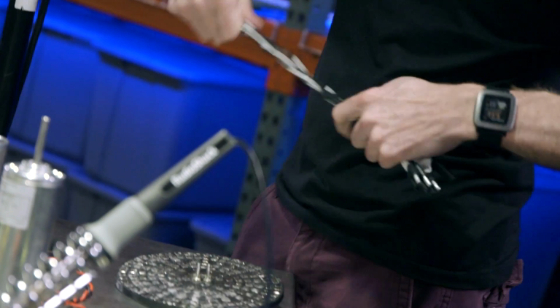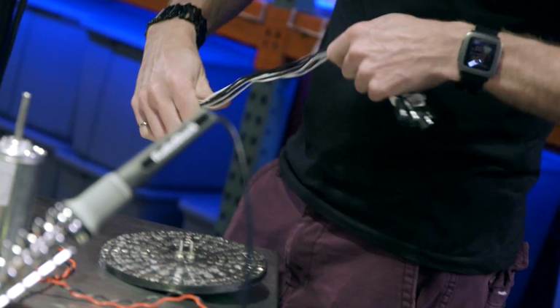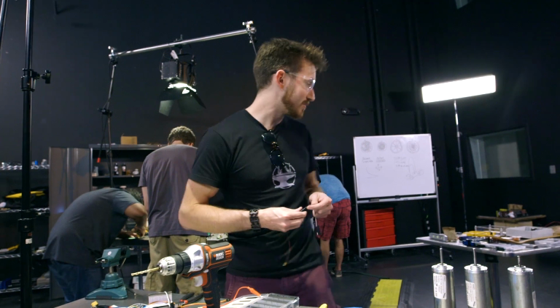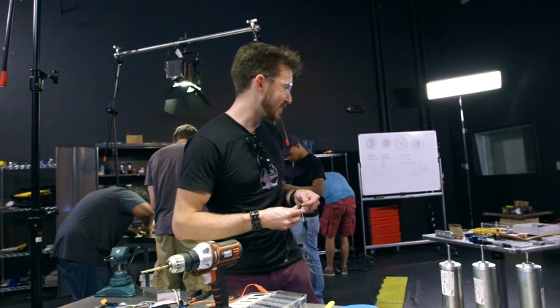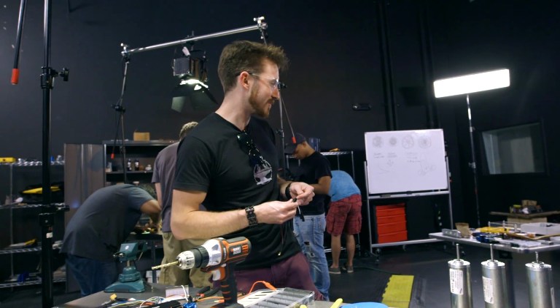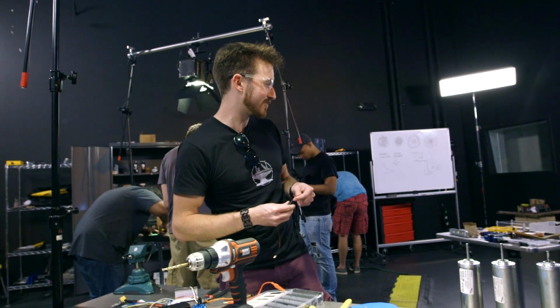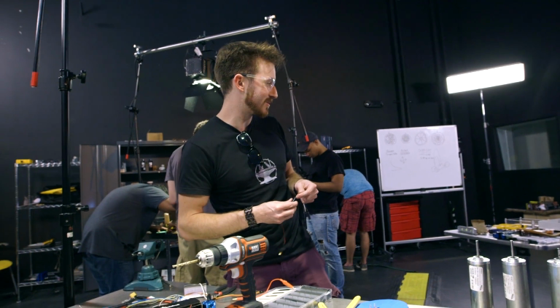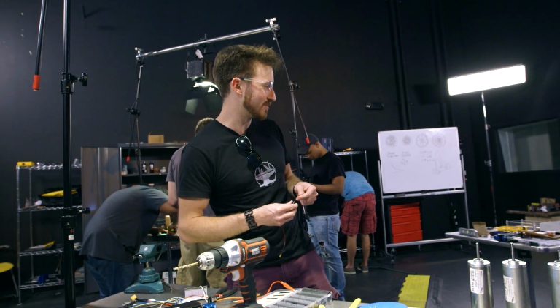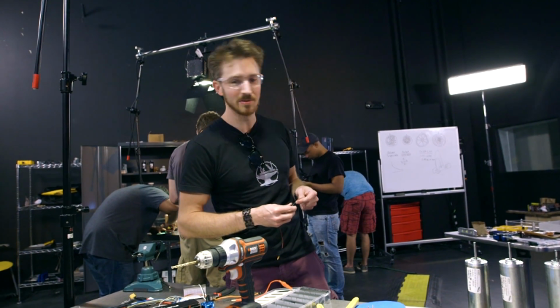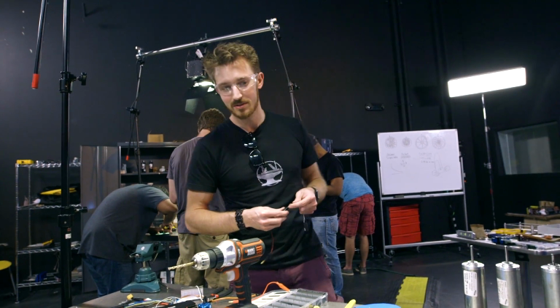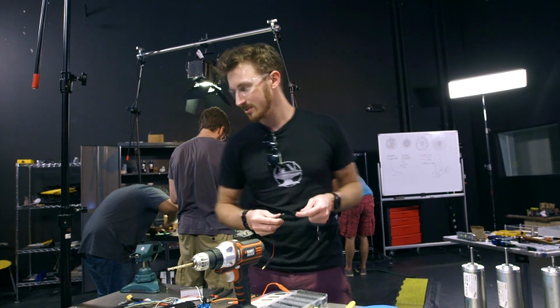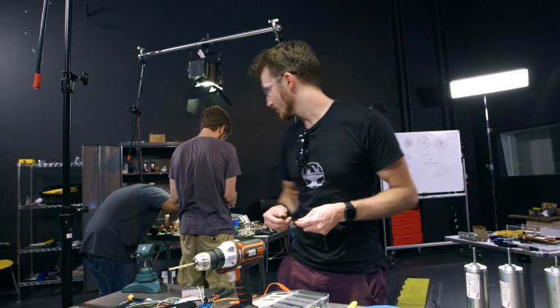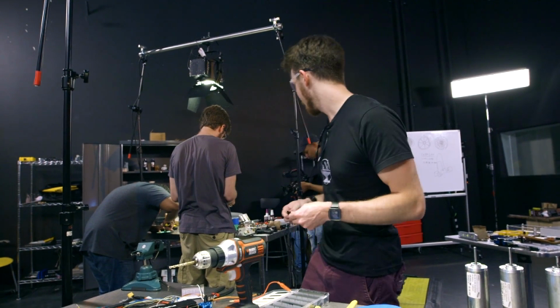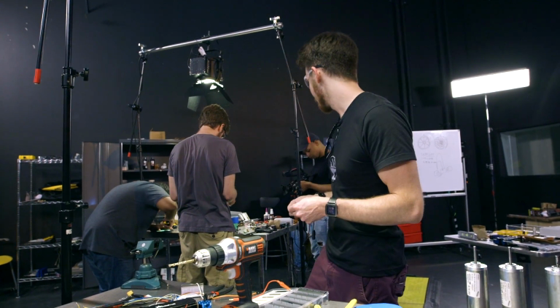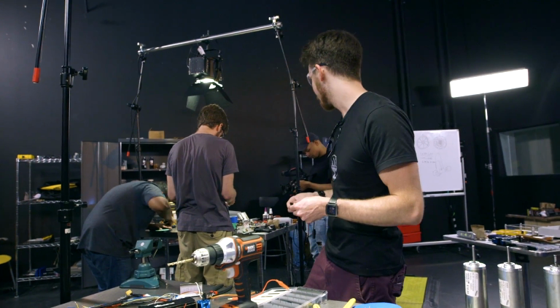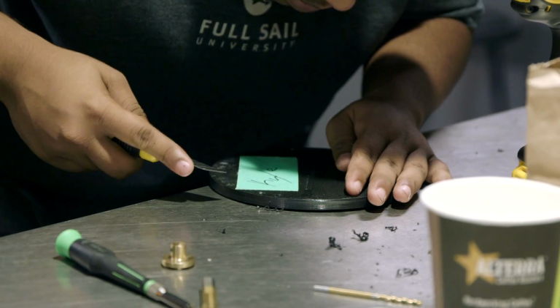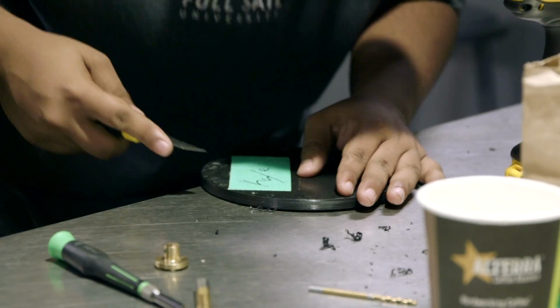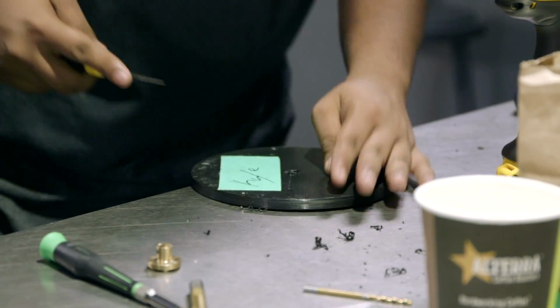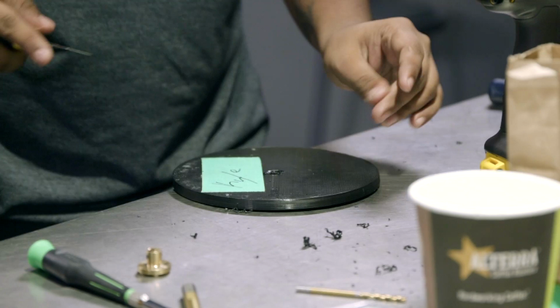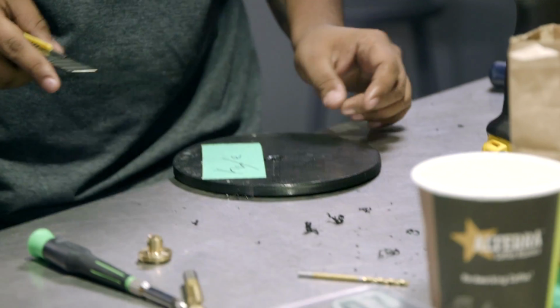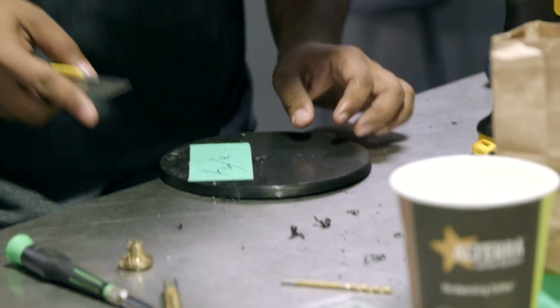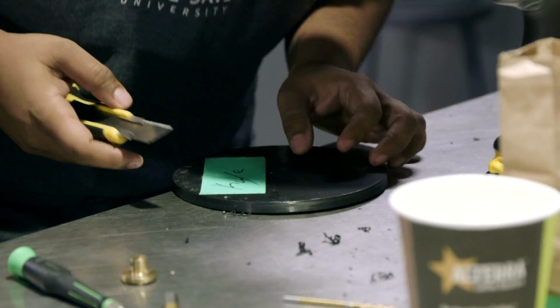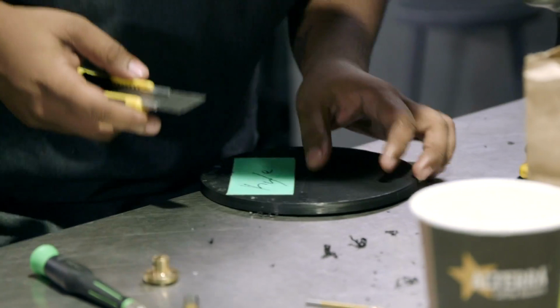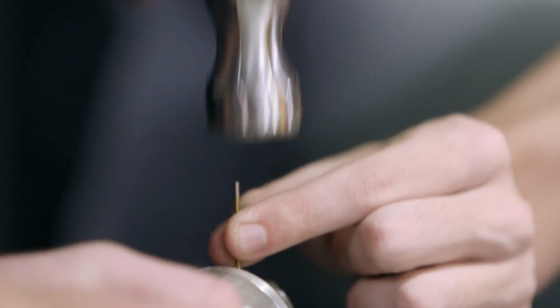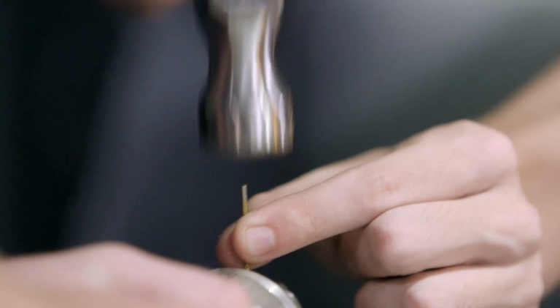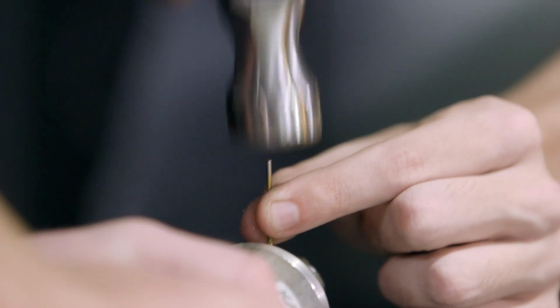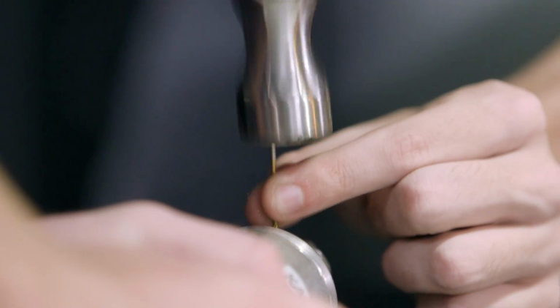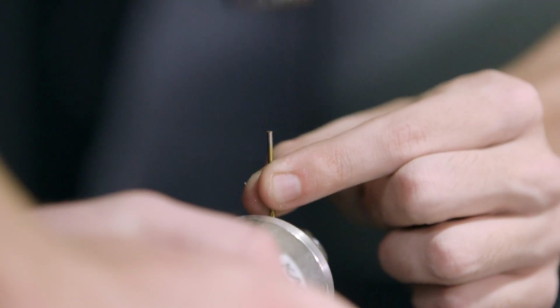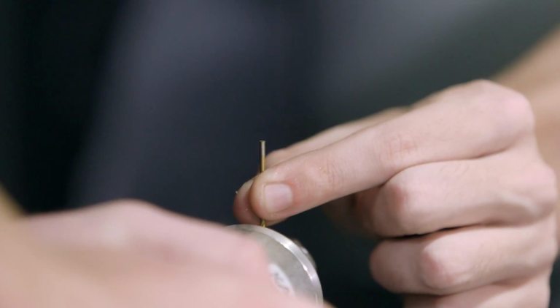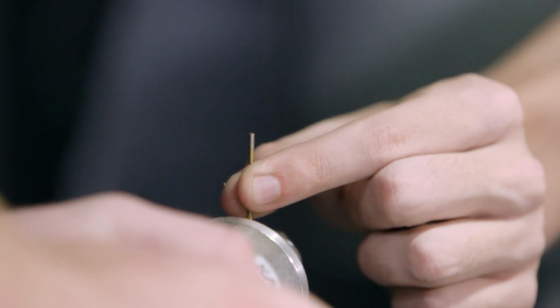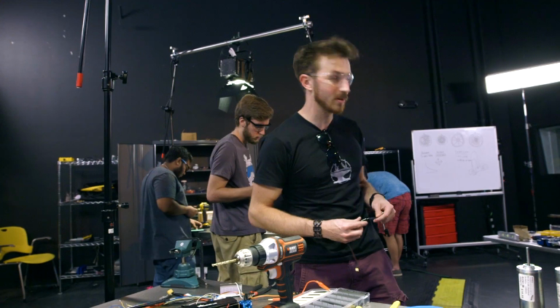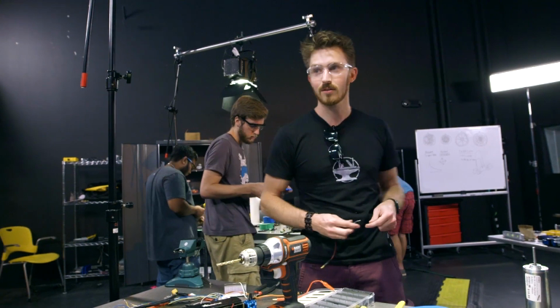We've got the board almost fully assembled. The four hover discs are almost done — we just have to grind off the screws, mount the motors, and plug it in.